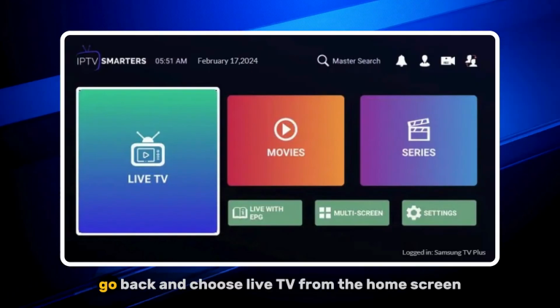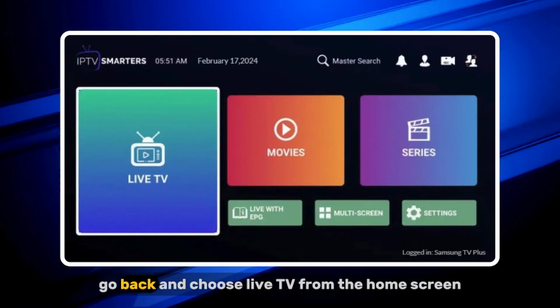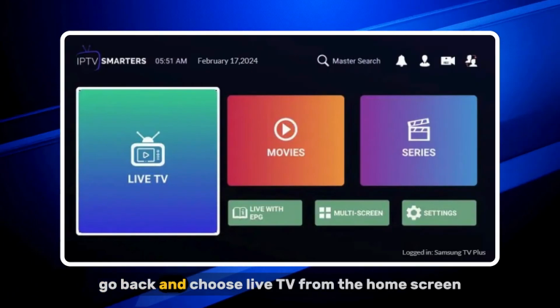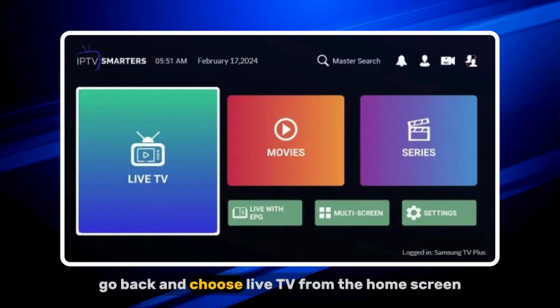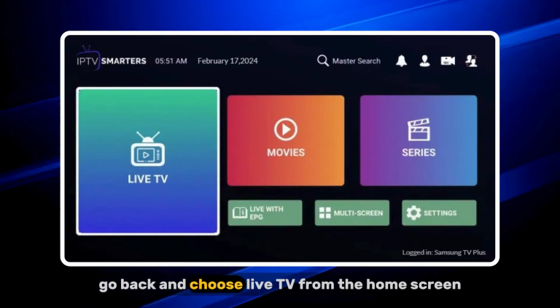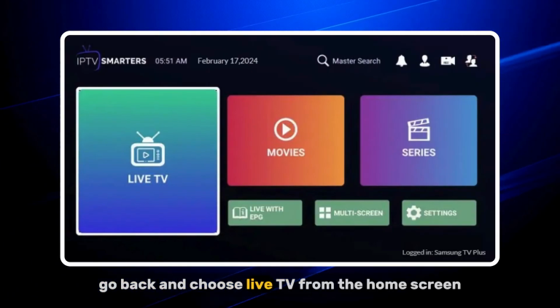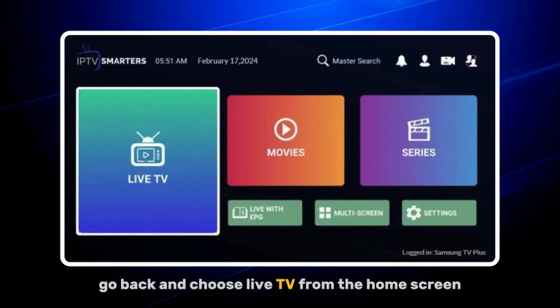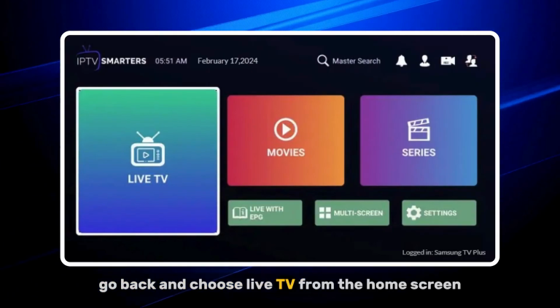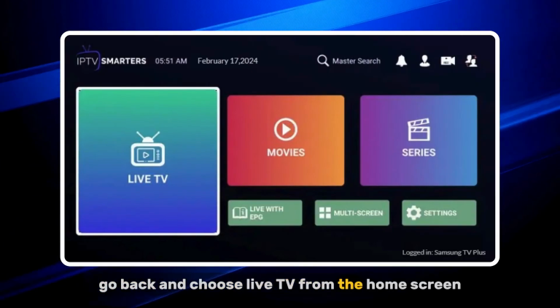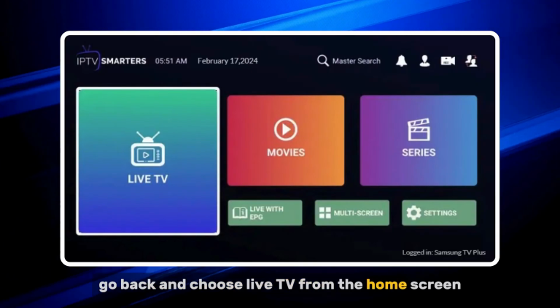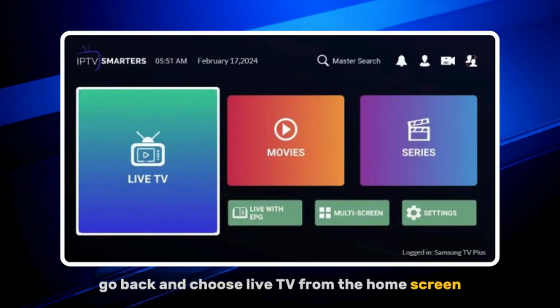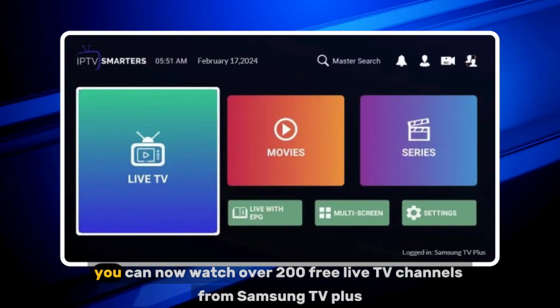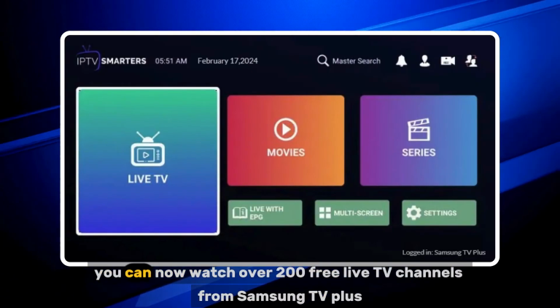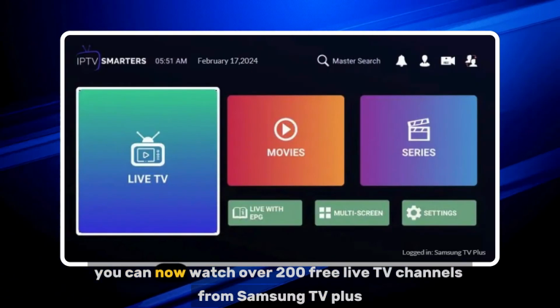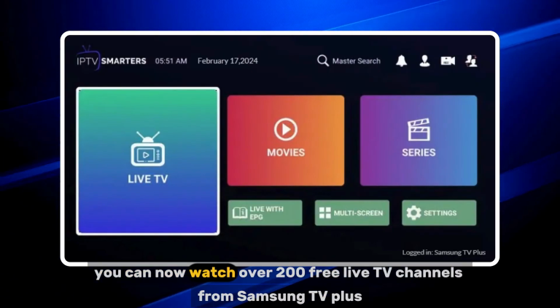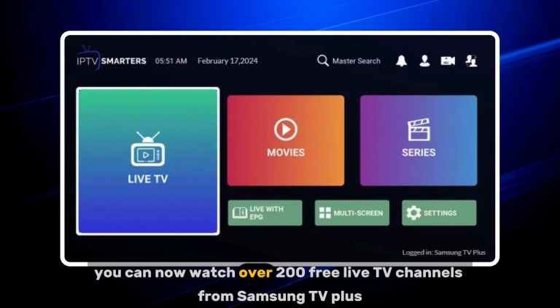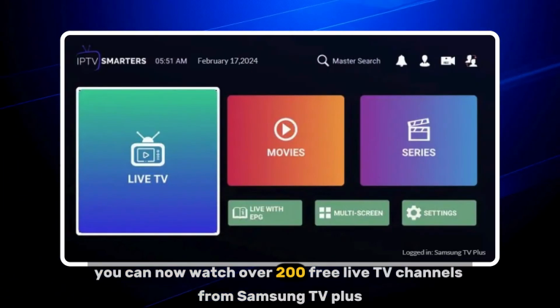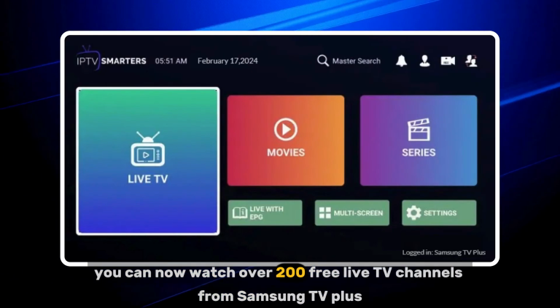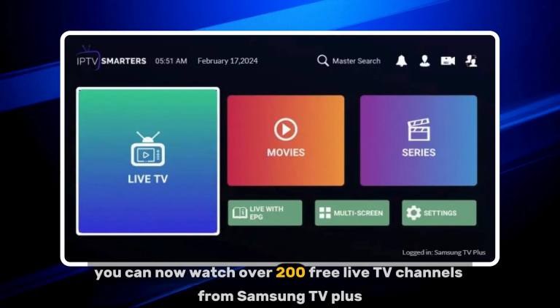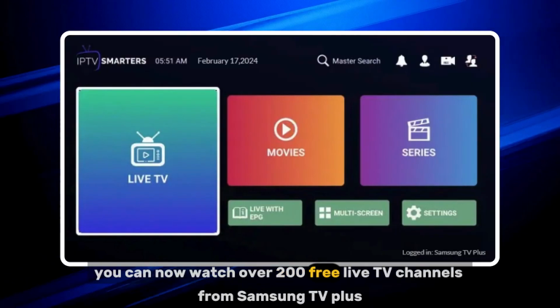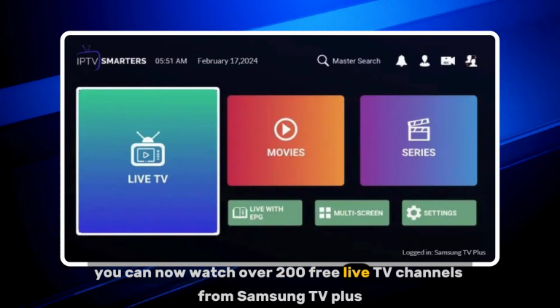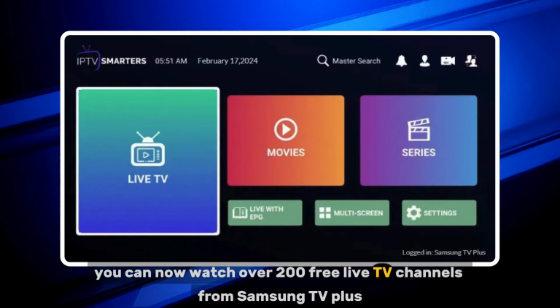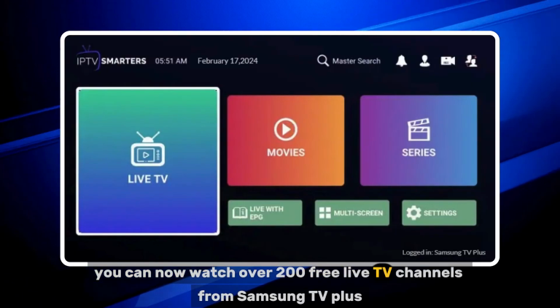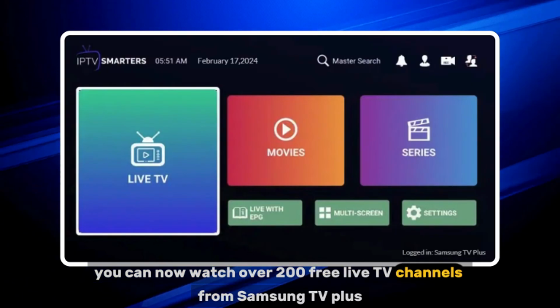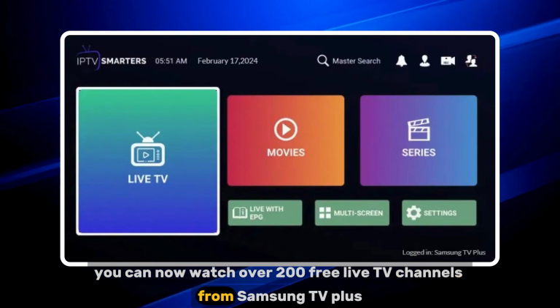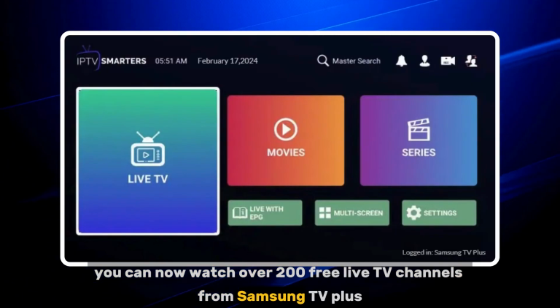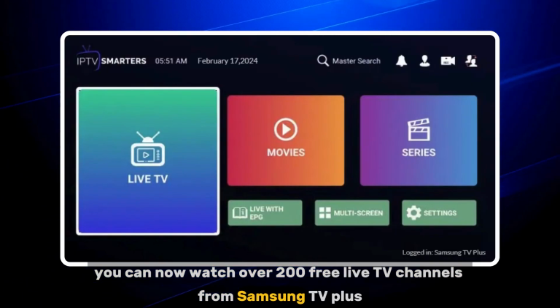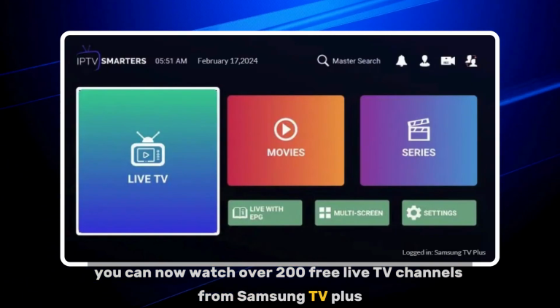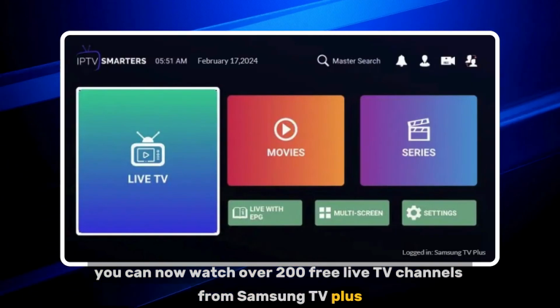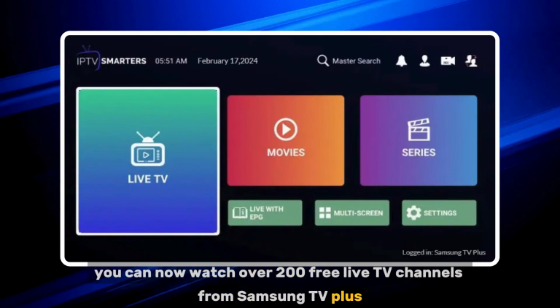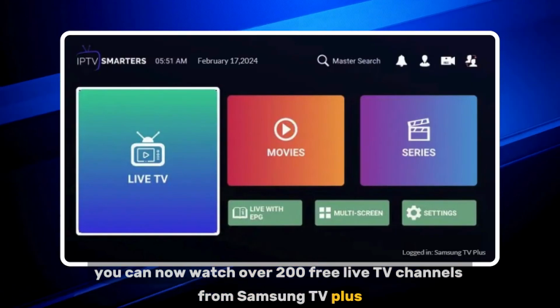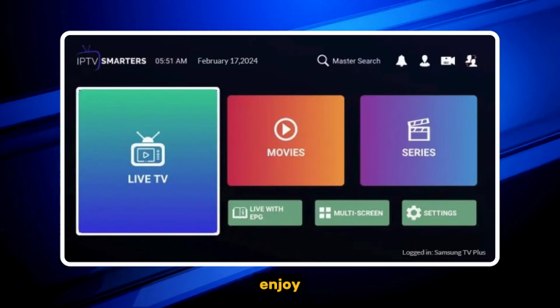Go back and choose Live TV from the home screen. You can now watch over 200 free live TV channels from Samsung TV Plus. Enjoy!